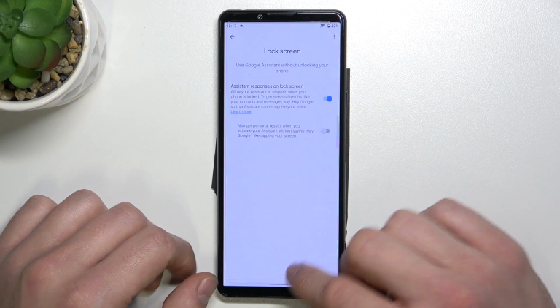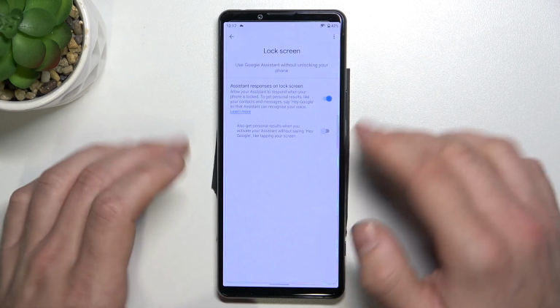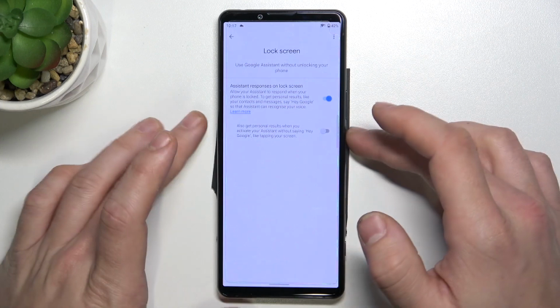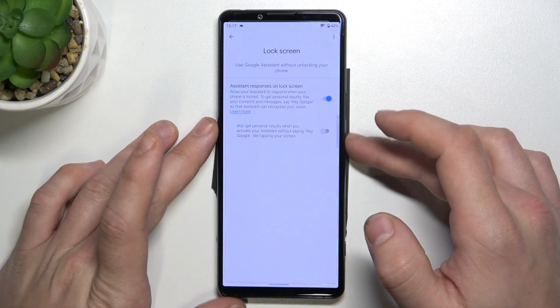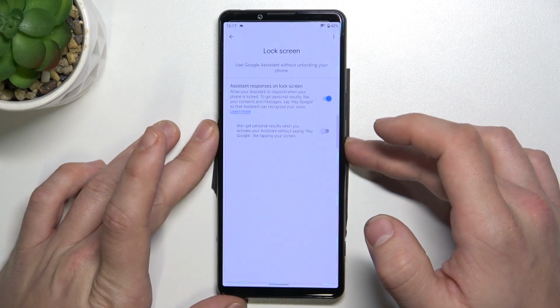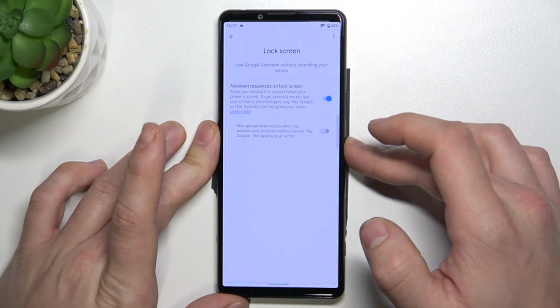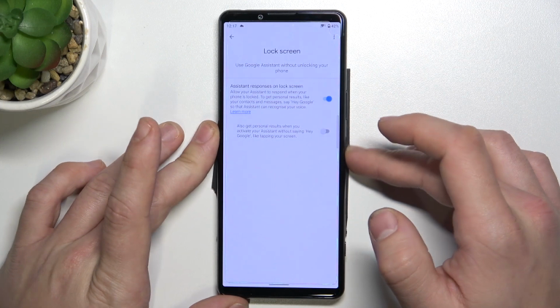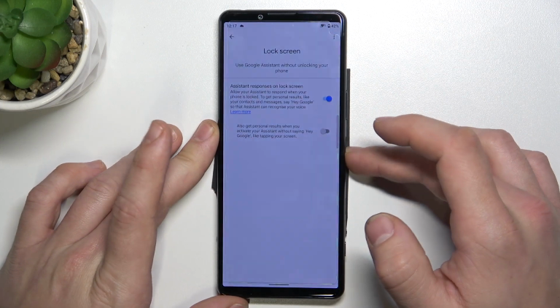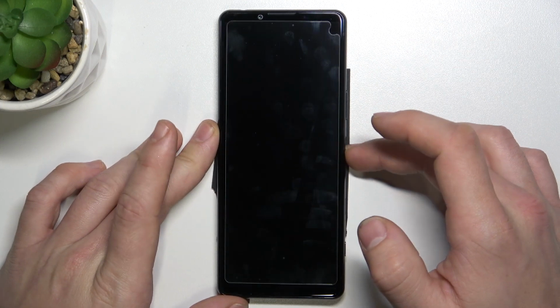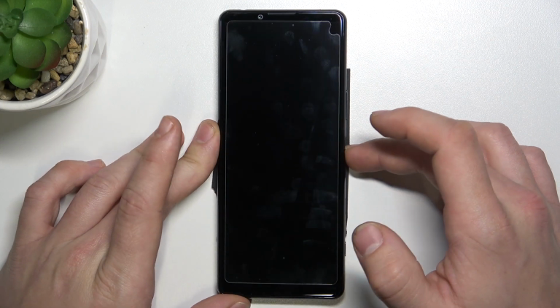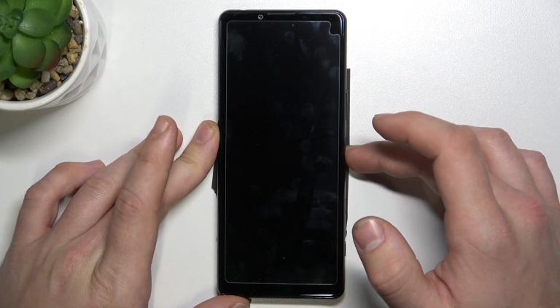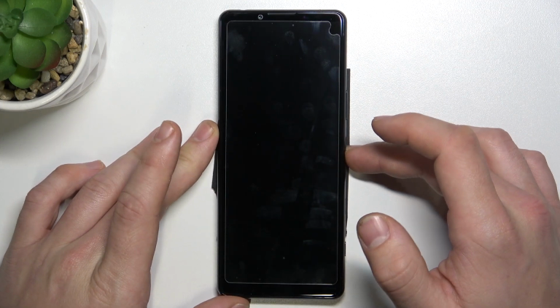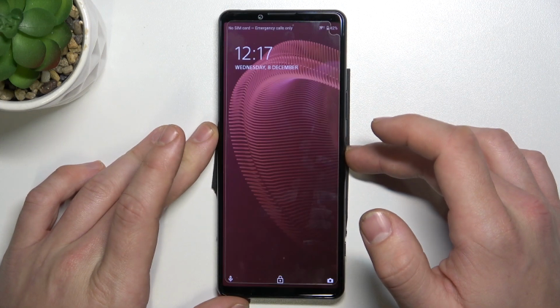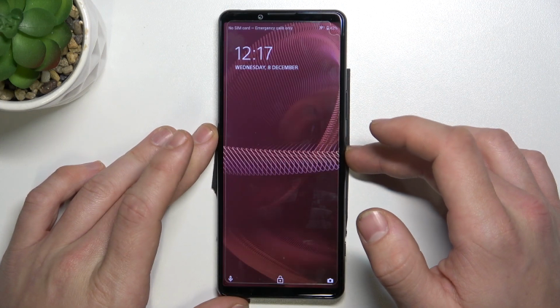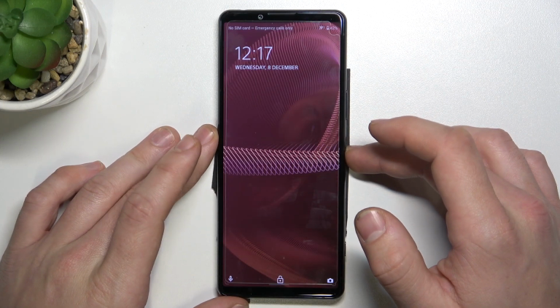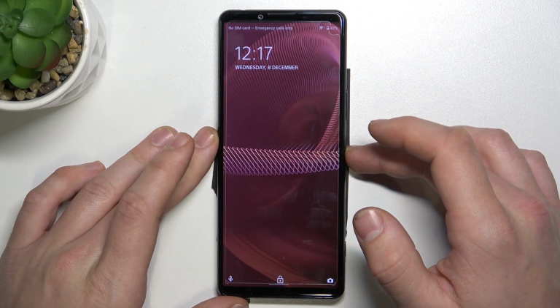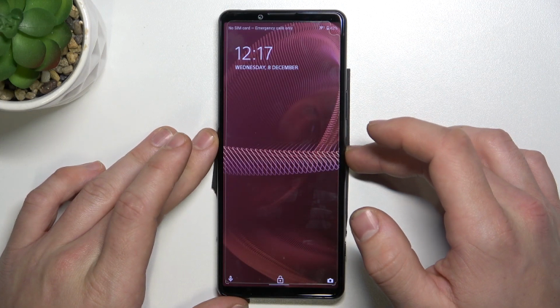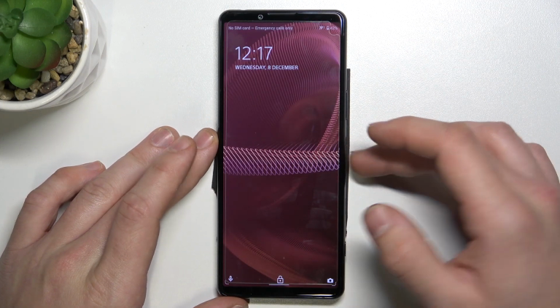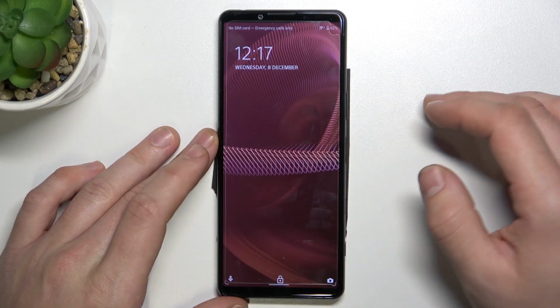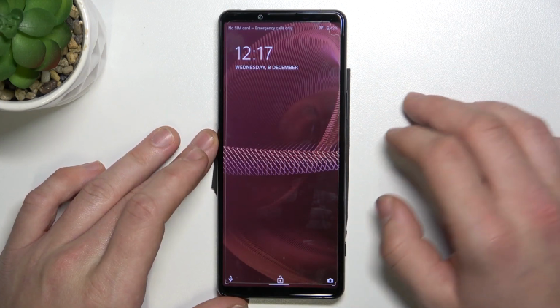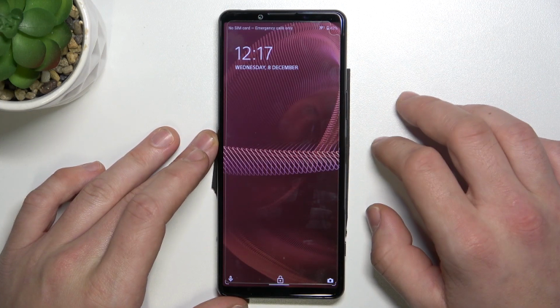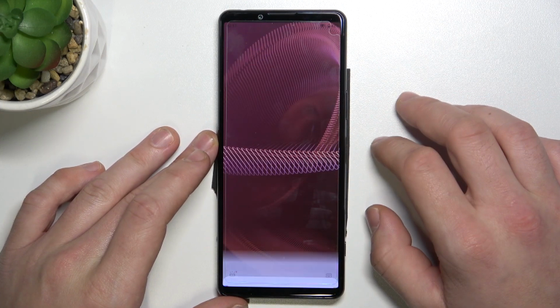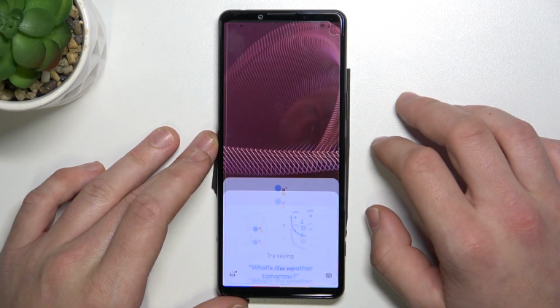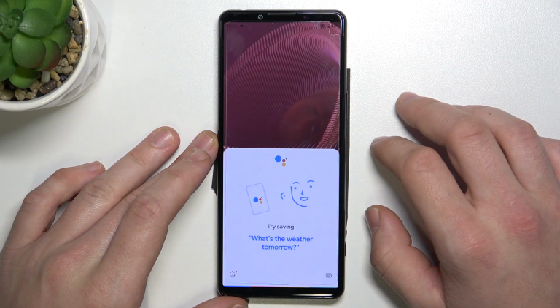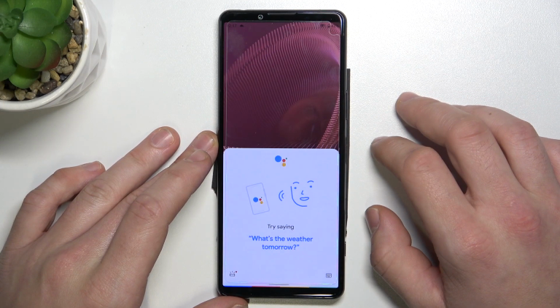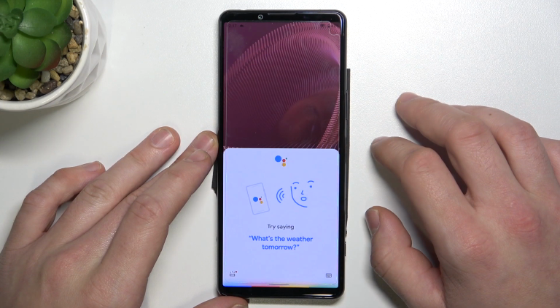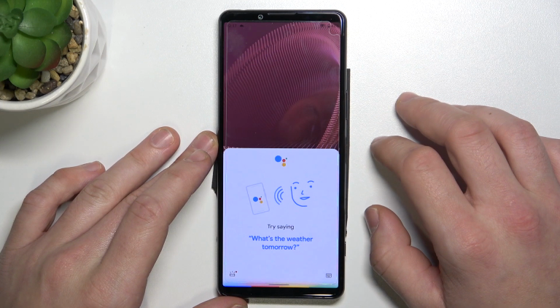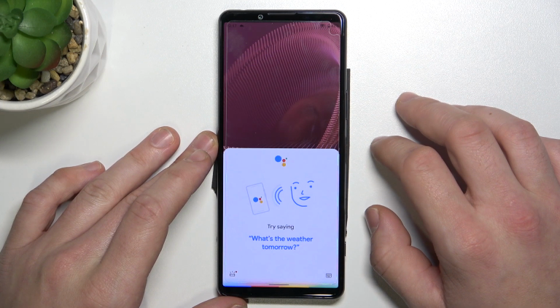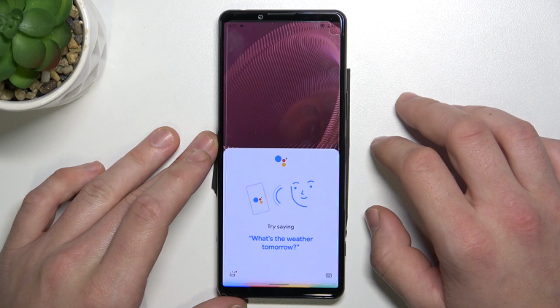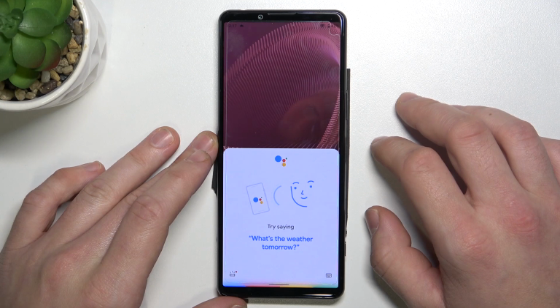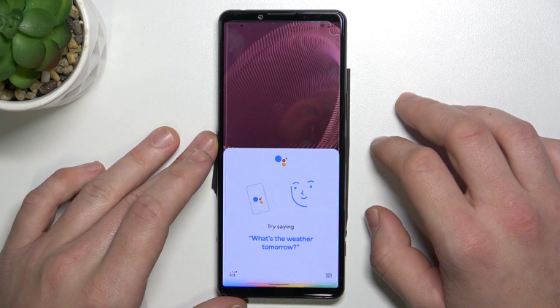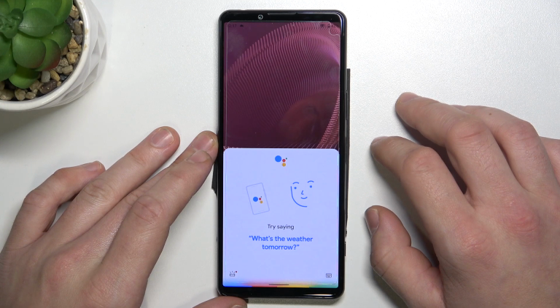Now you can lock the screen and simply say, "Hey Google, what's the weather like tomorrow?"